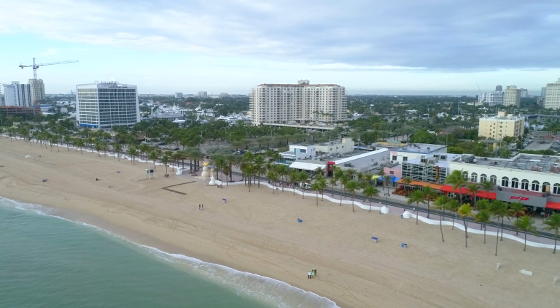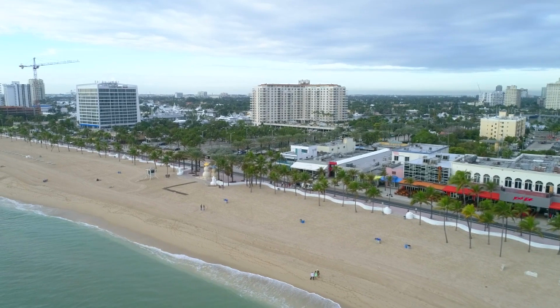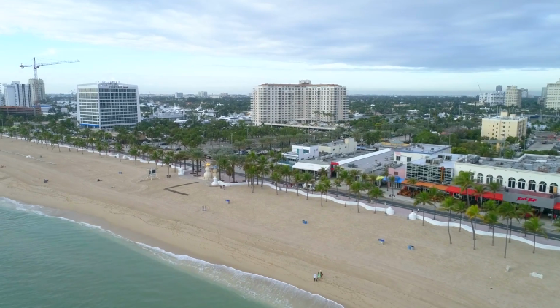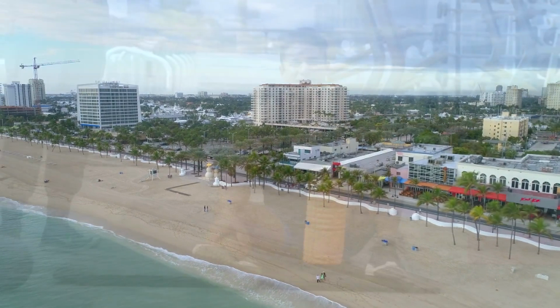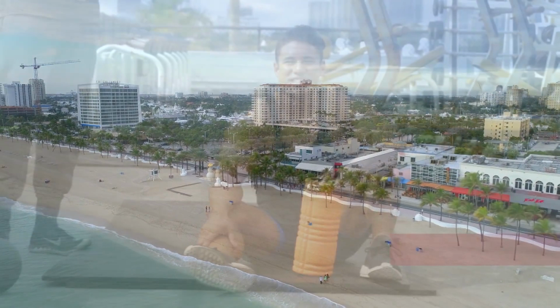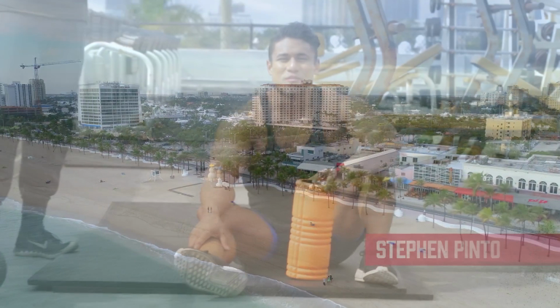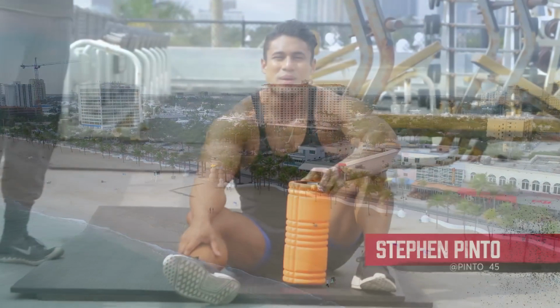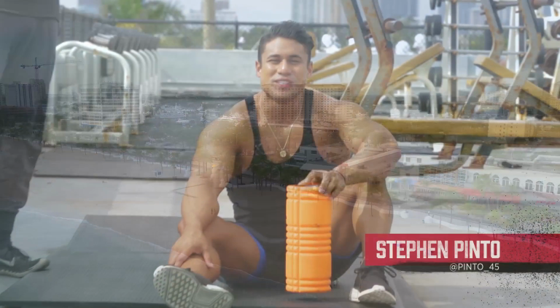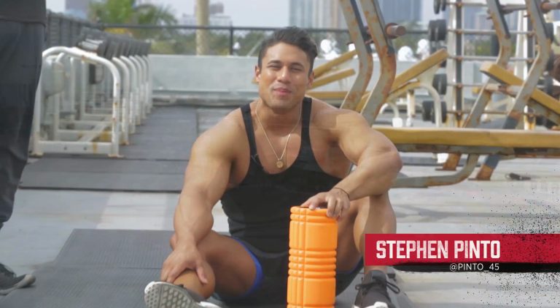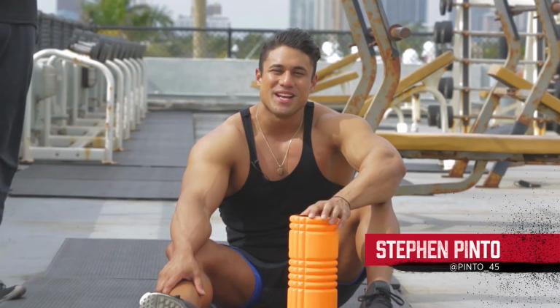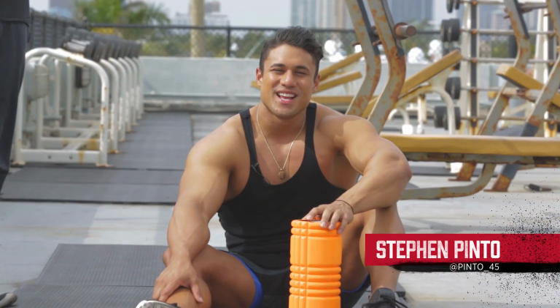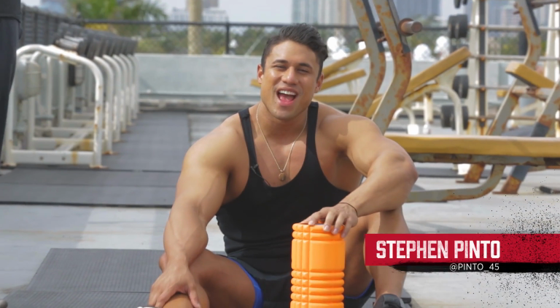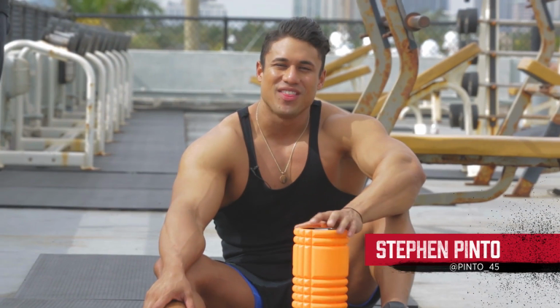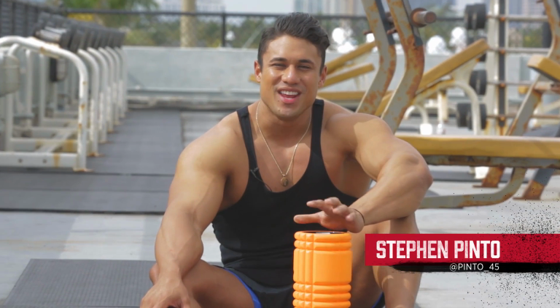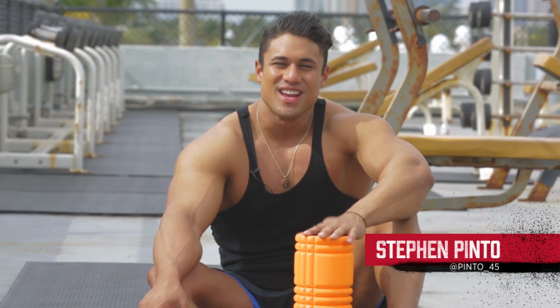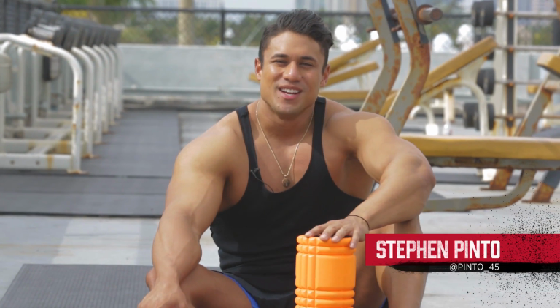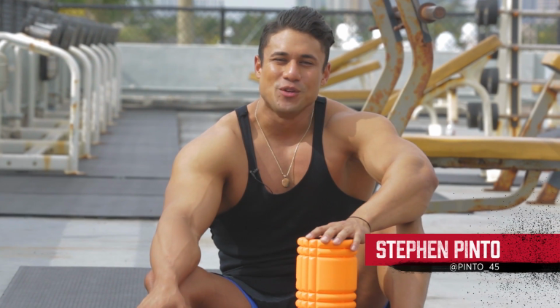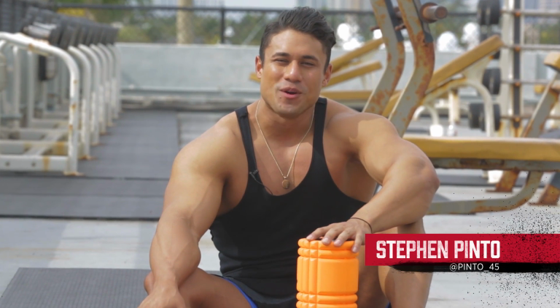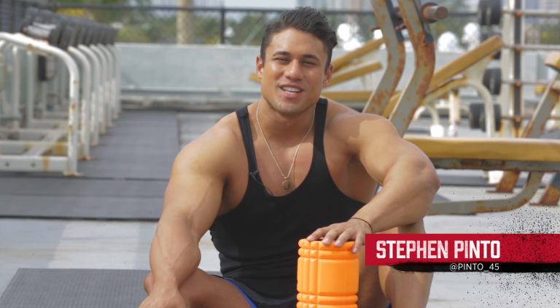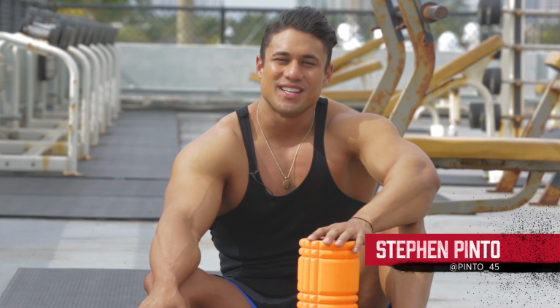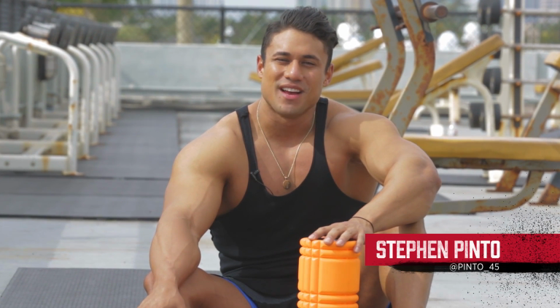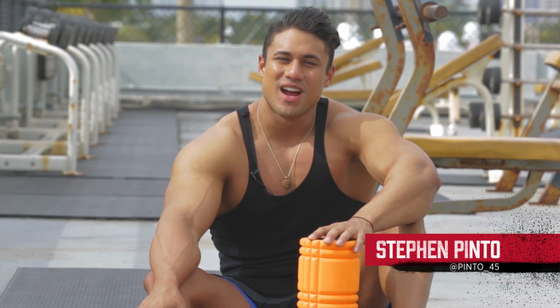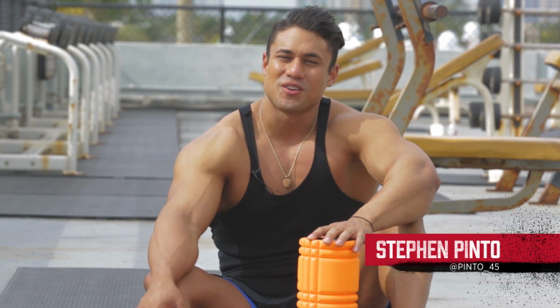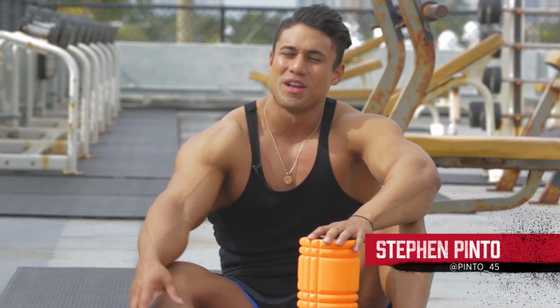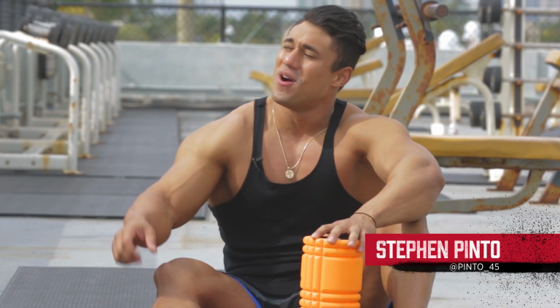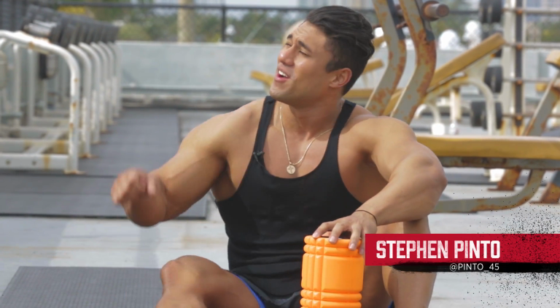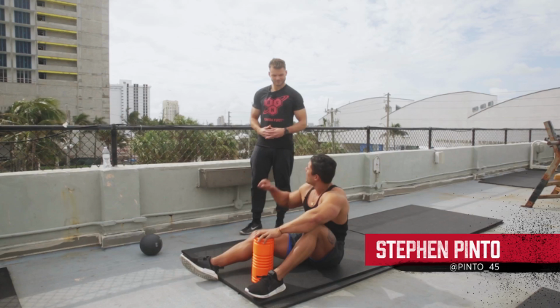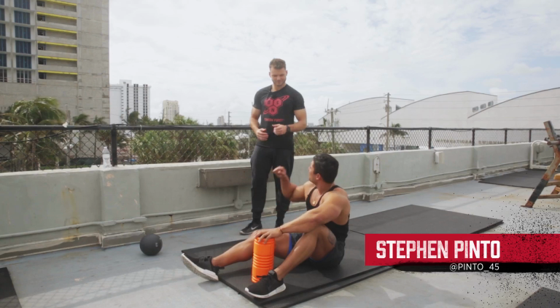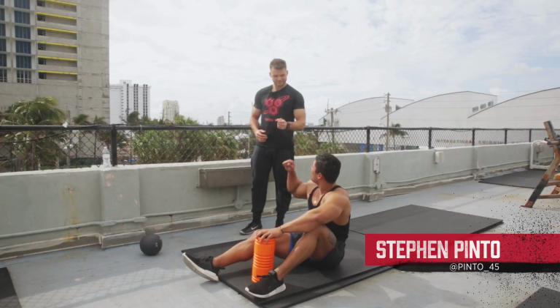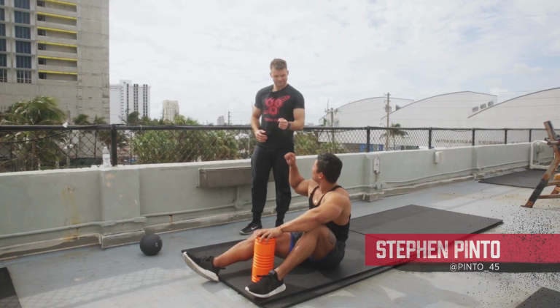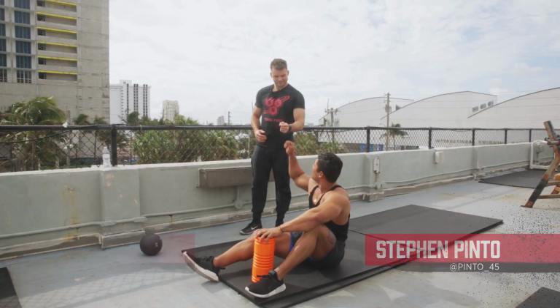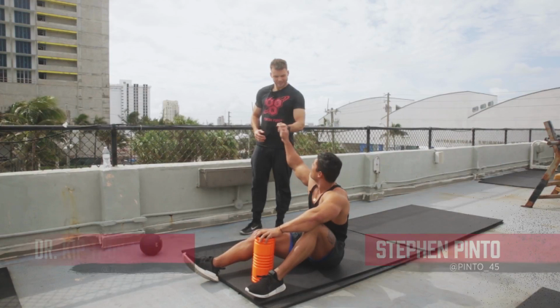Hey guys, Steven Pinto, BSN athlete. Super excited to have Dr. Kipp on here. How you doing, Dr. Kipp?